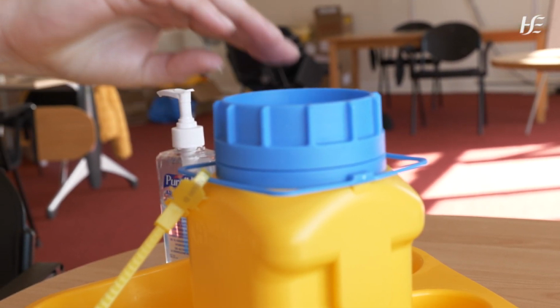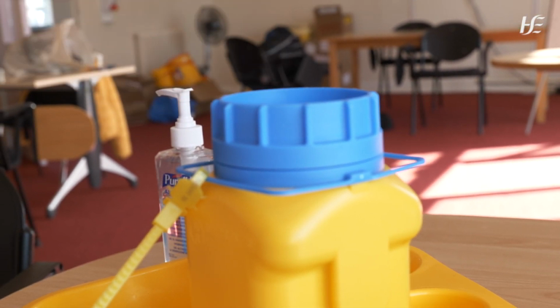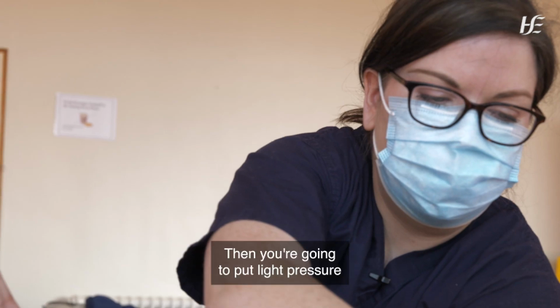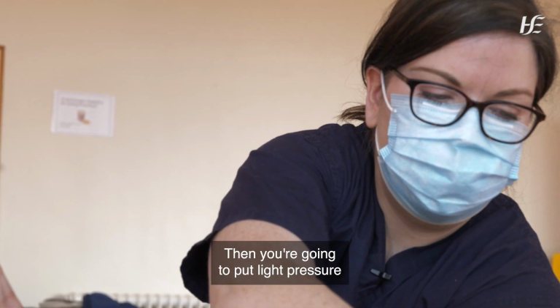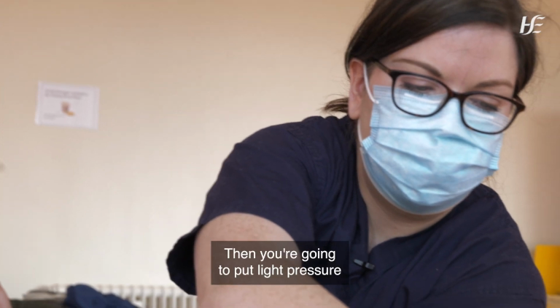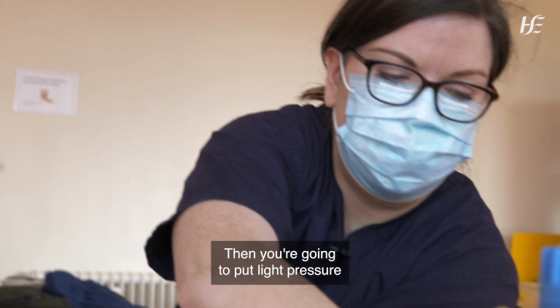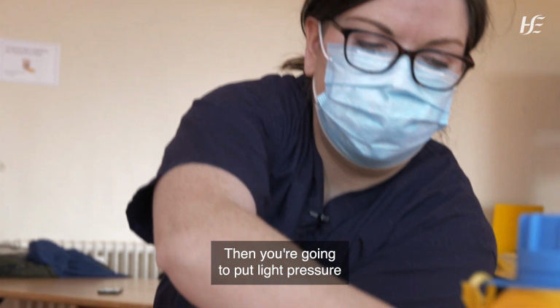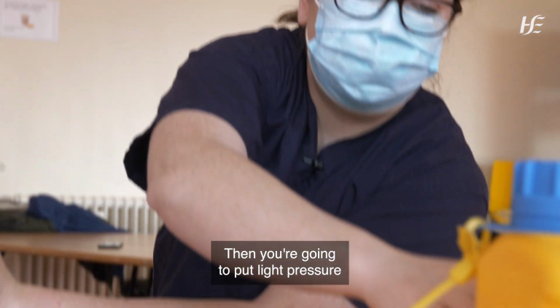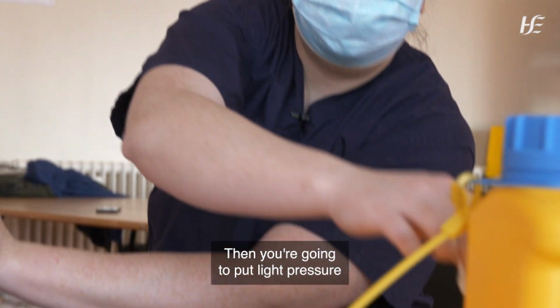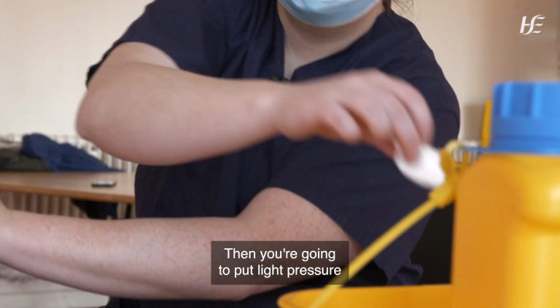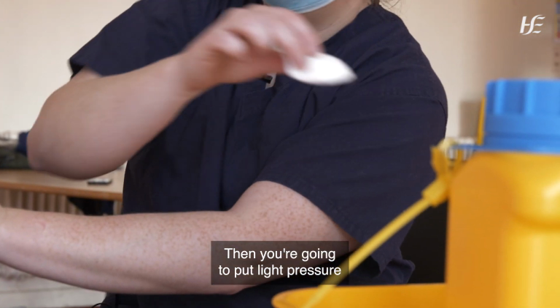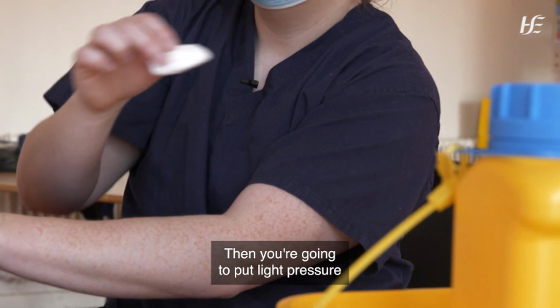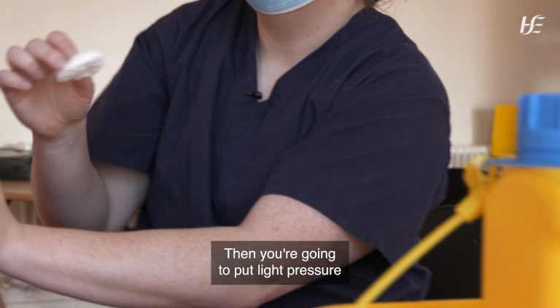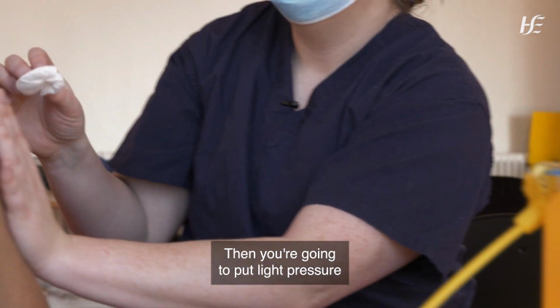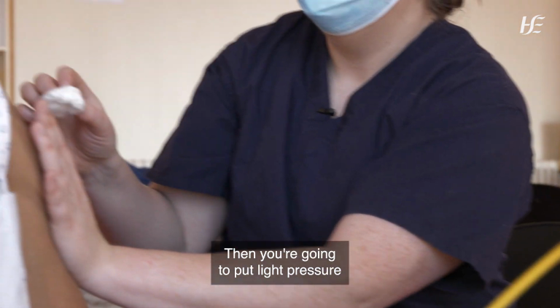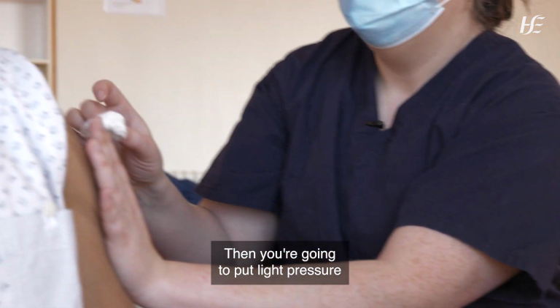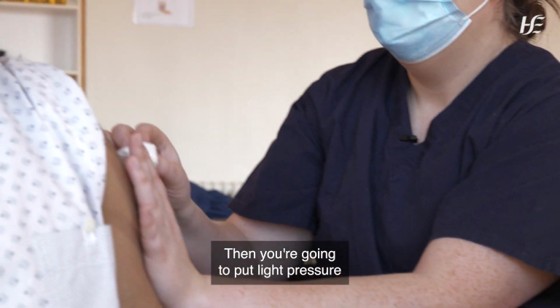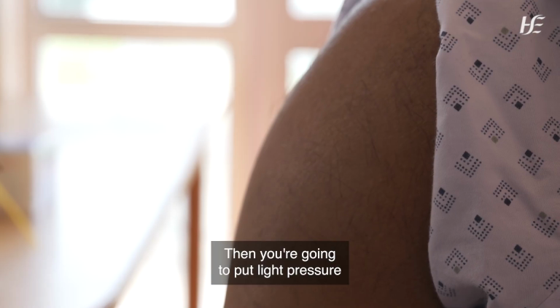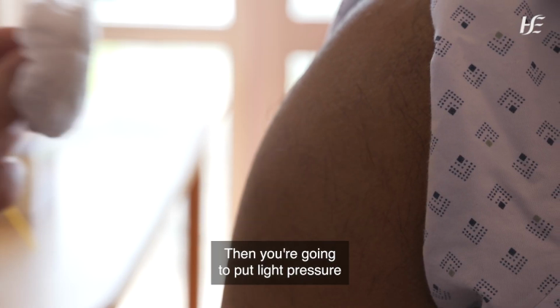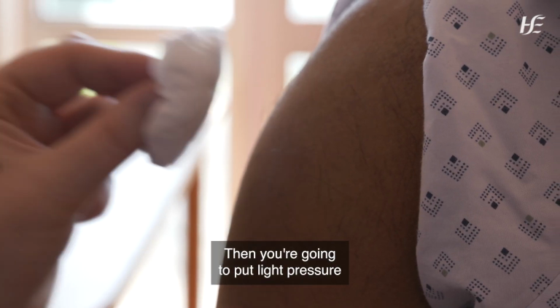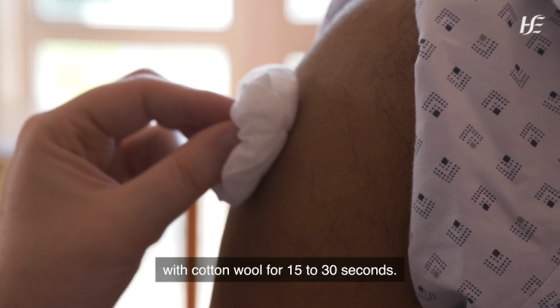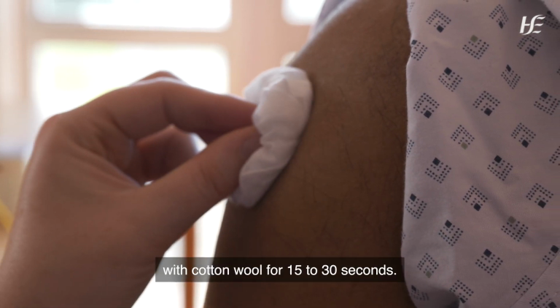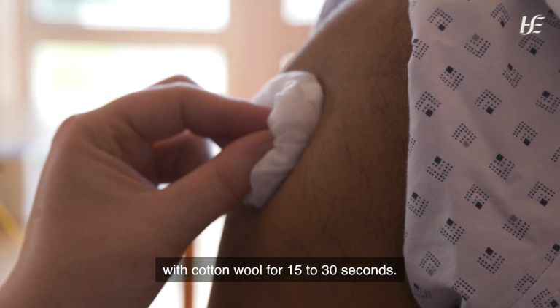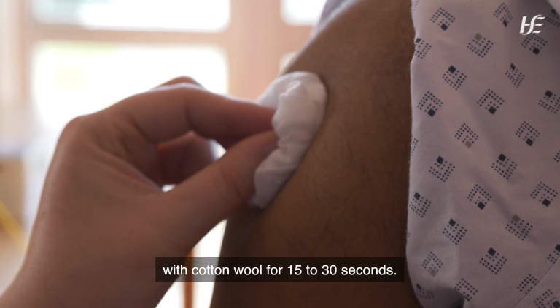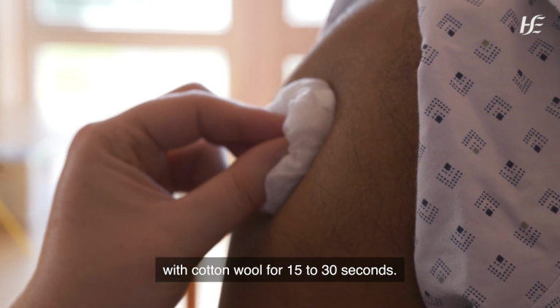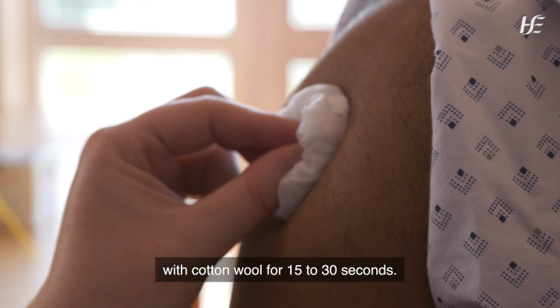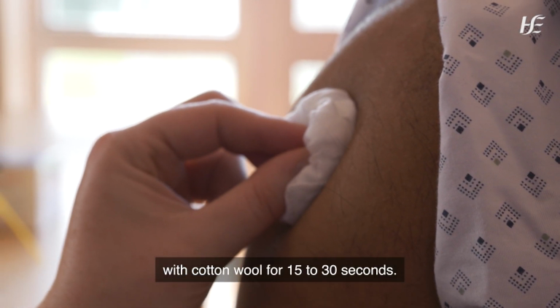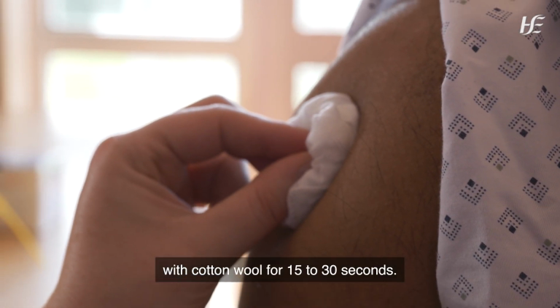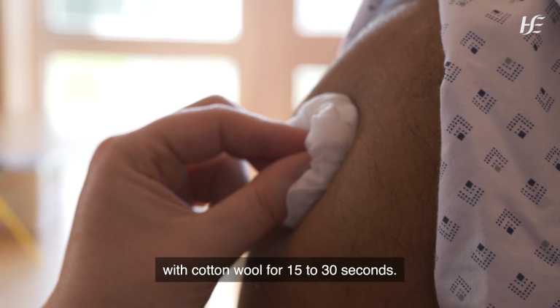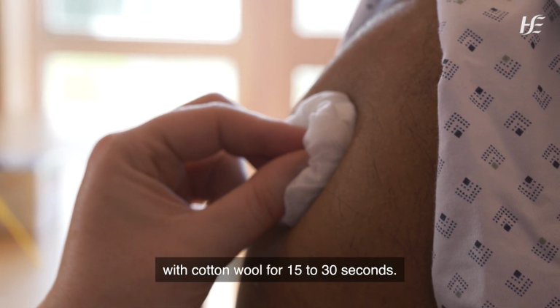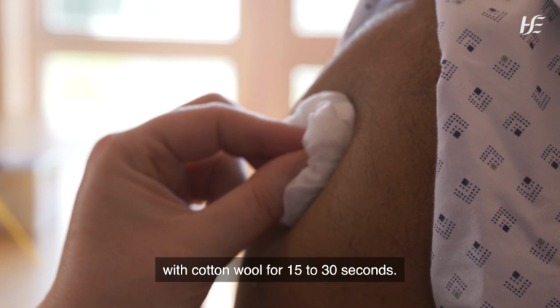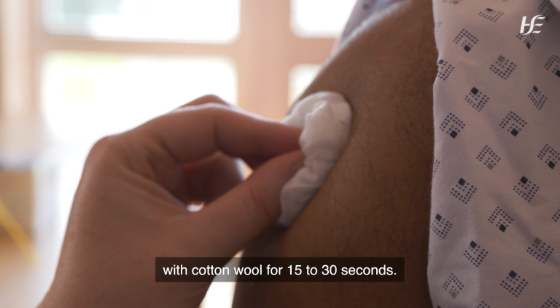Then you're going to put light pressure with cotton wool for 15 to 30 seconds.